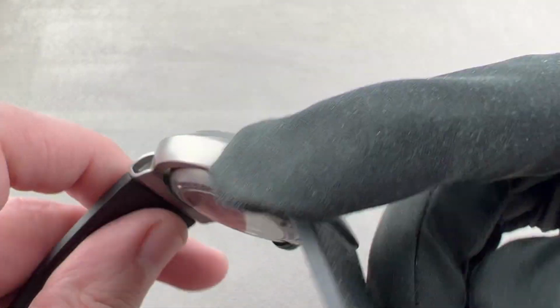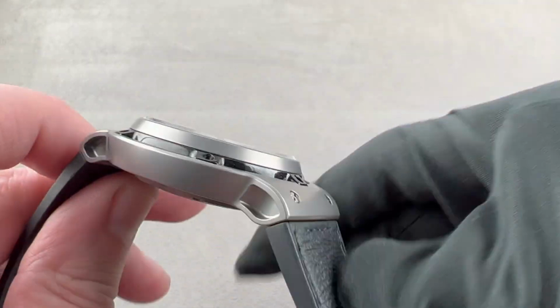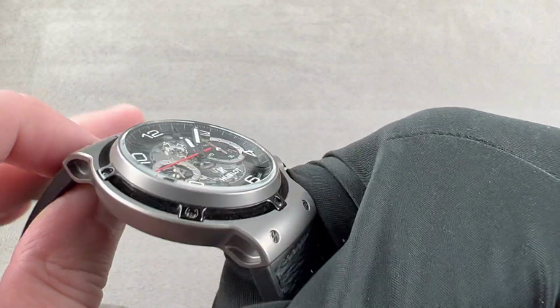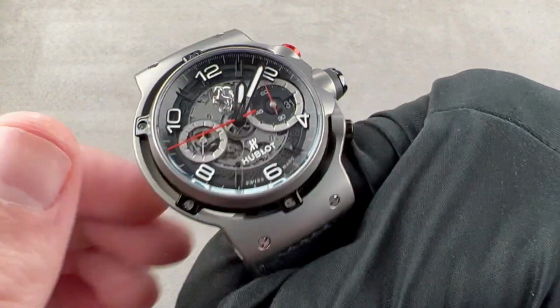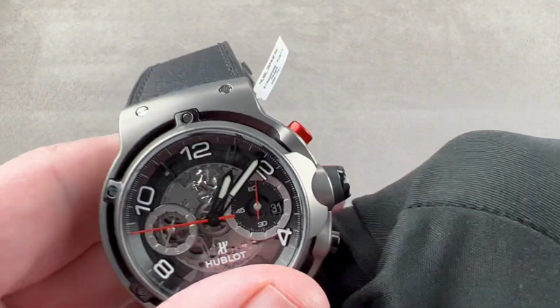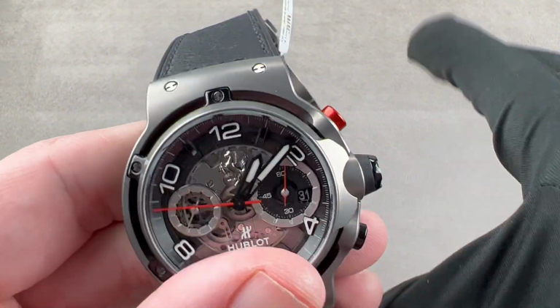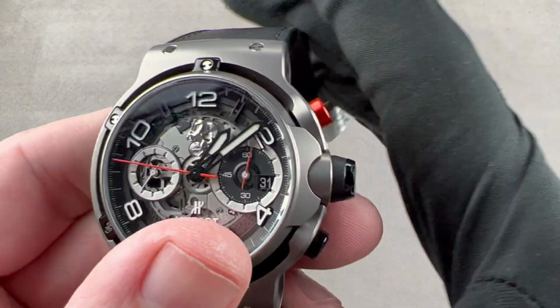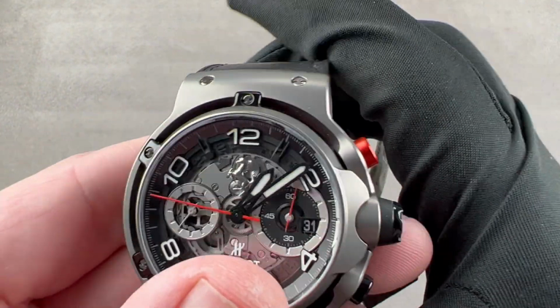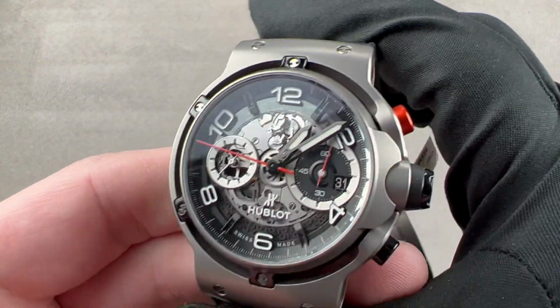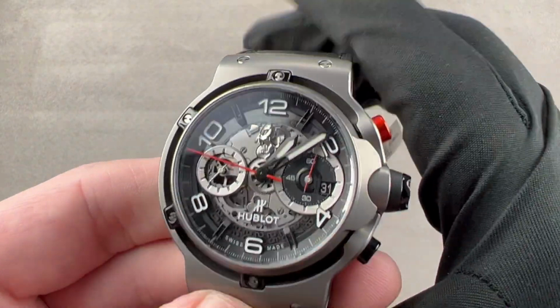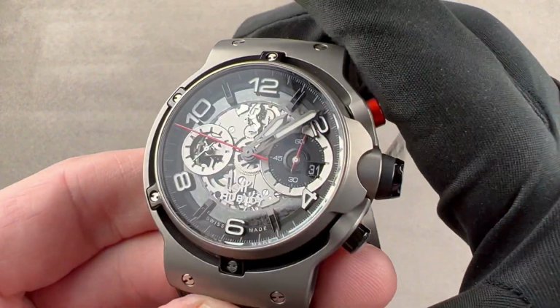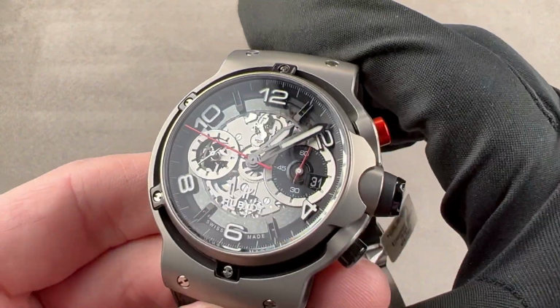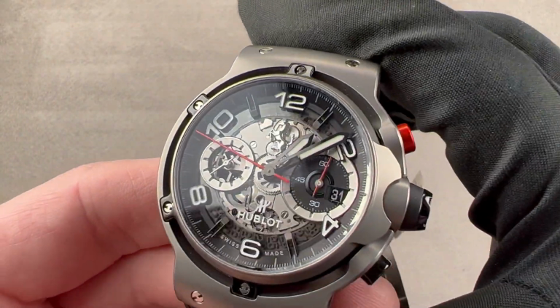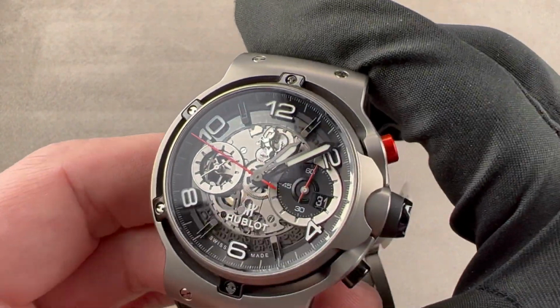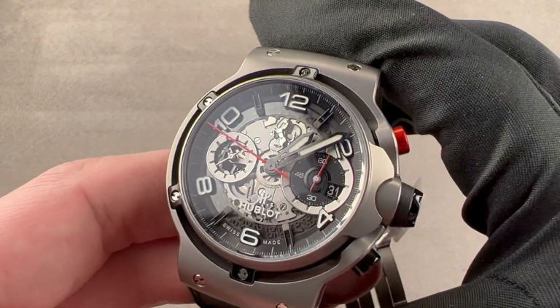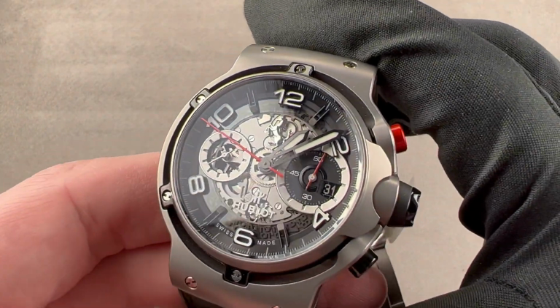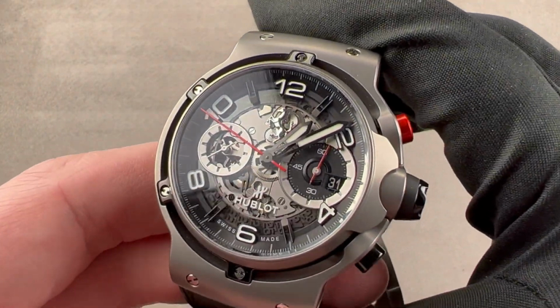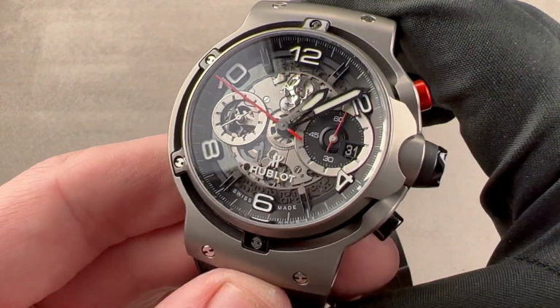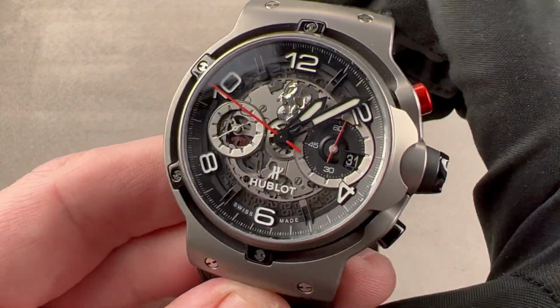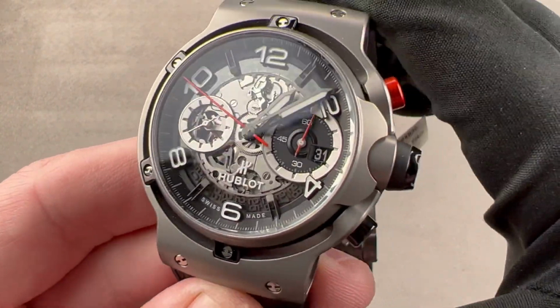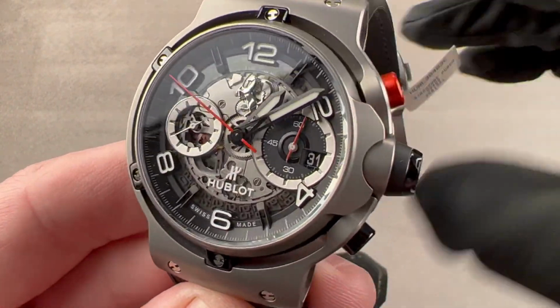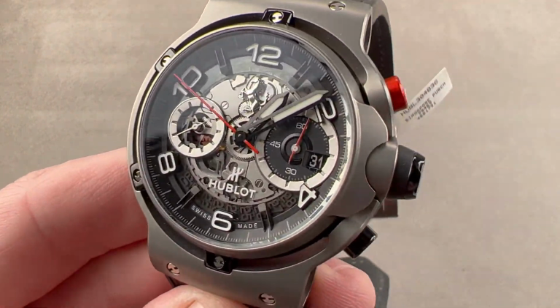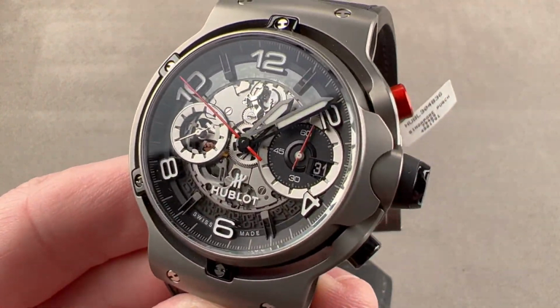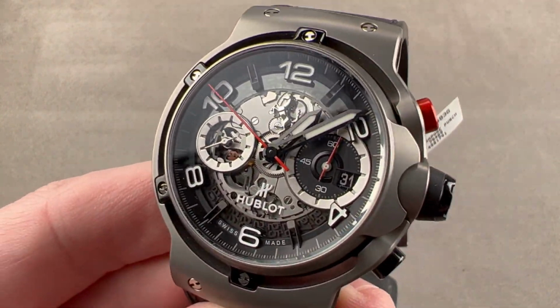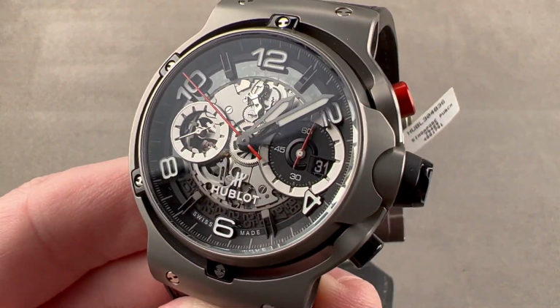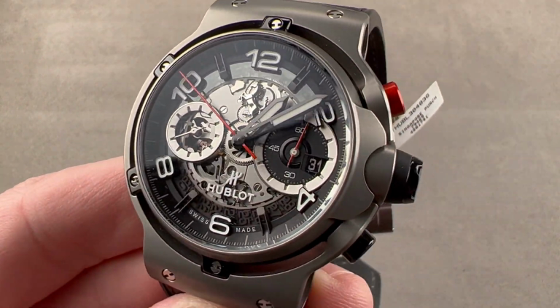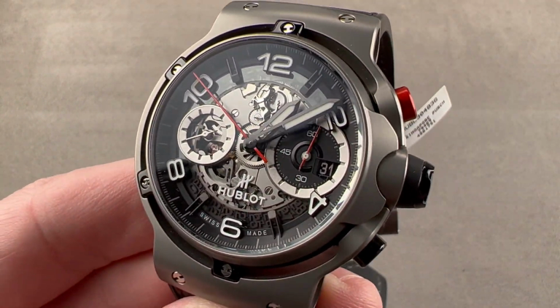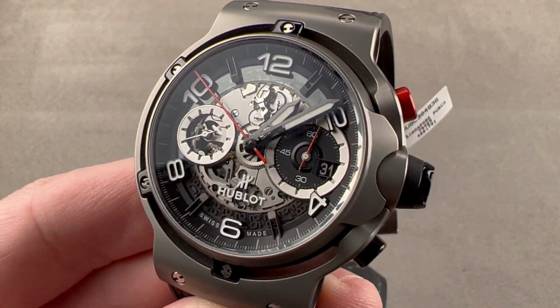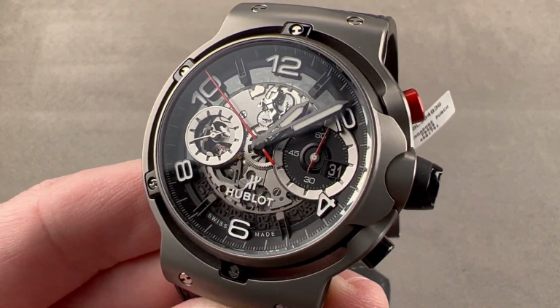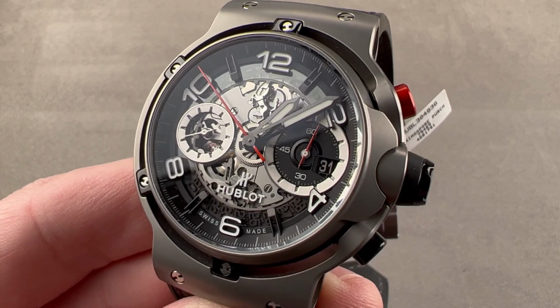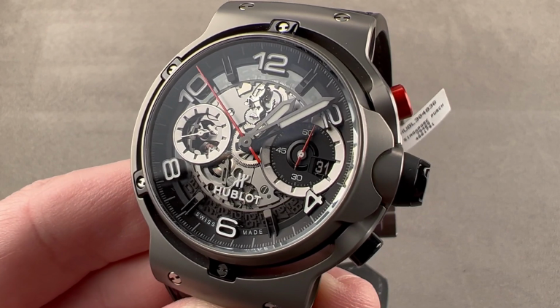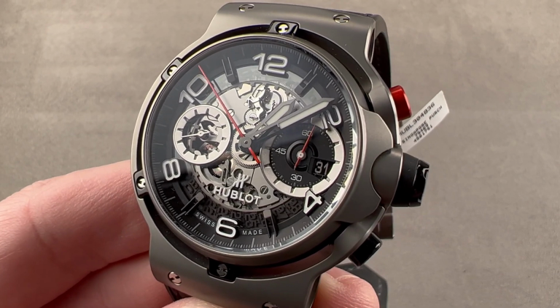This watch has a lot to recommend it. Reach out to tmaso@thewatchbox.com for purchase and pricing details.